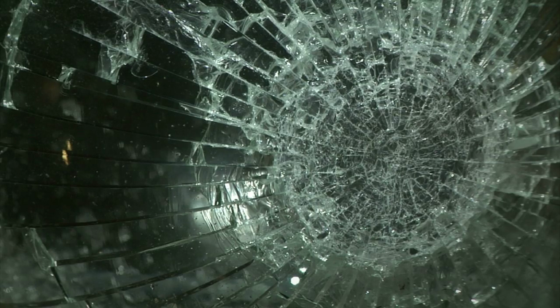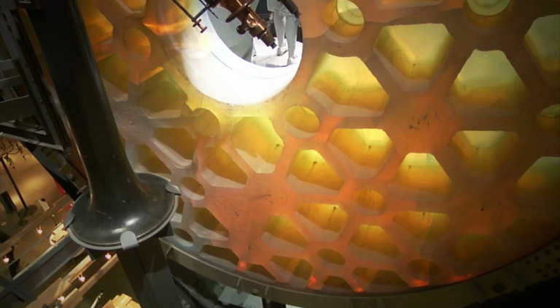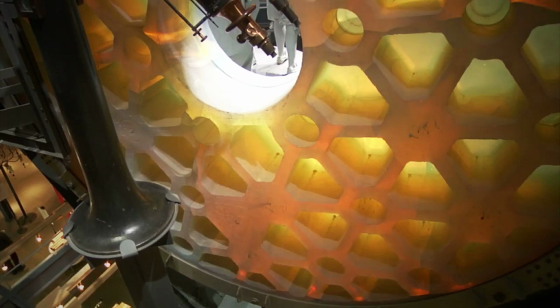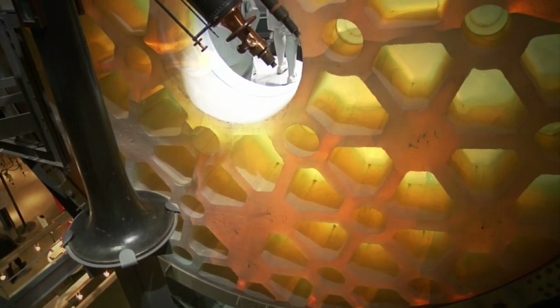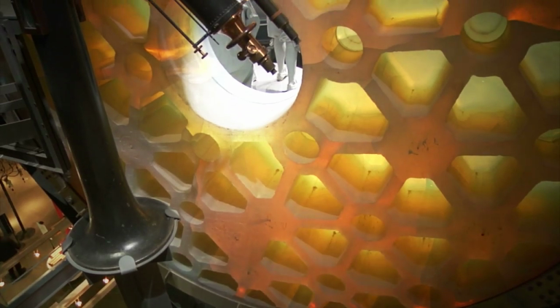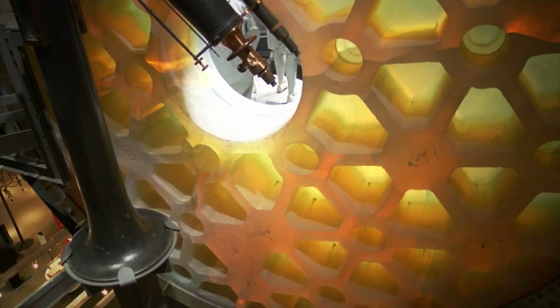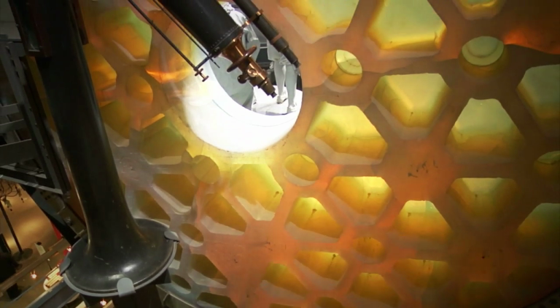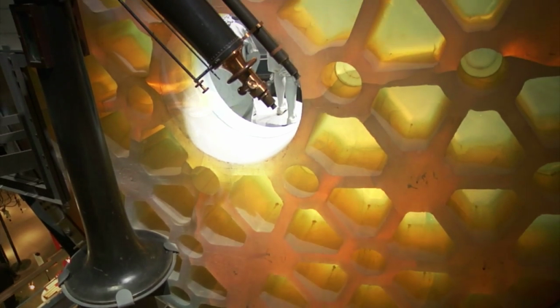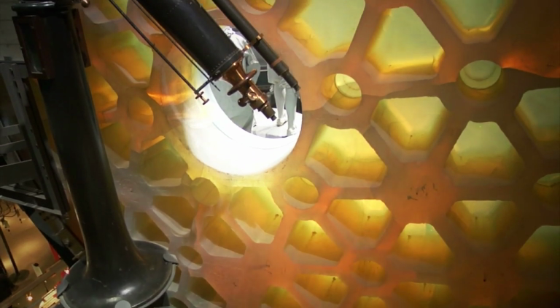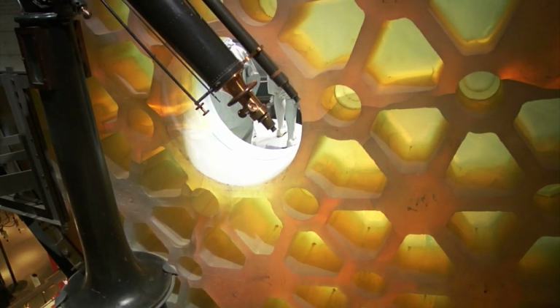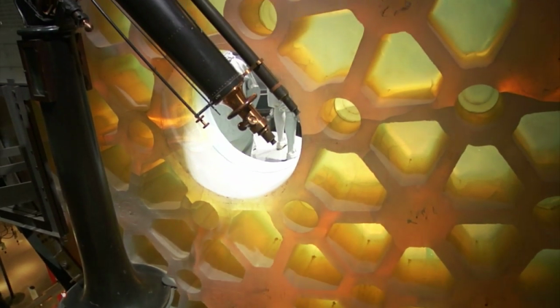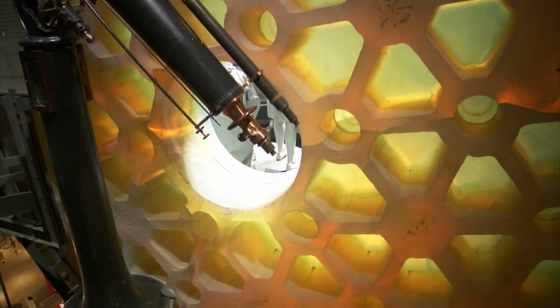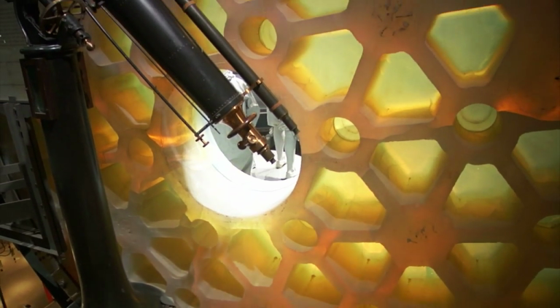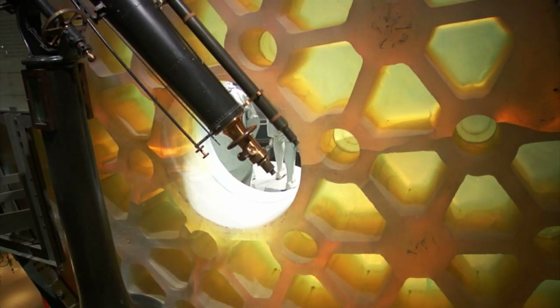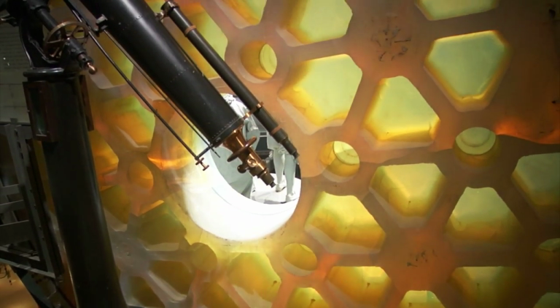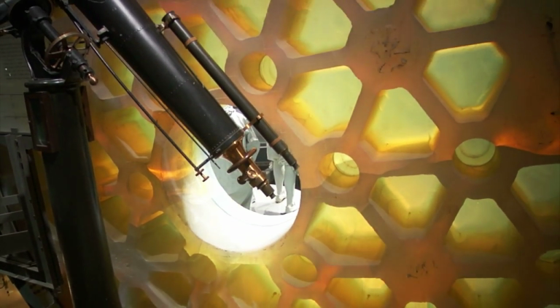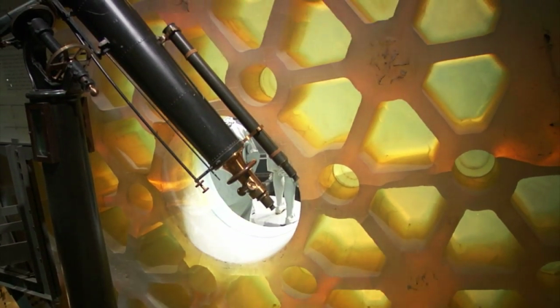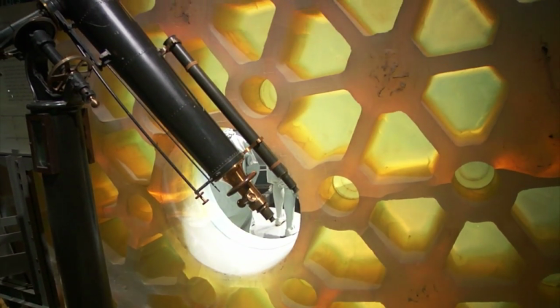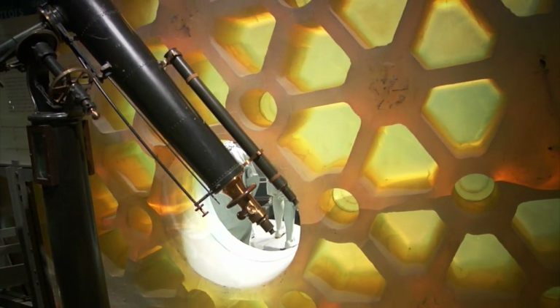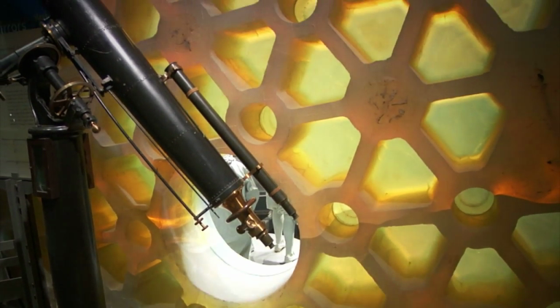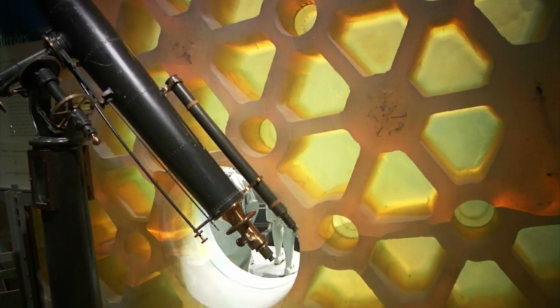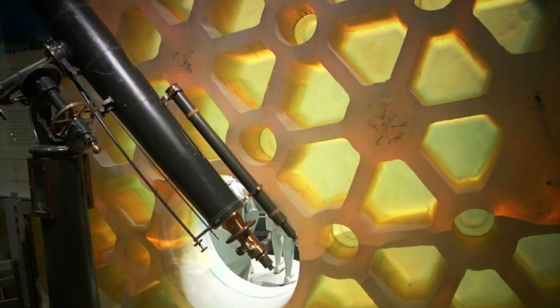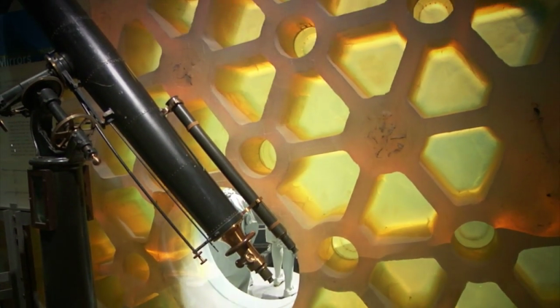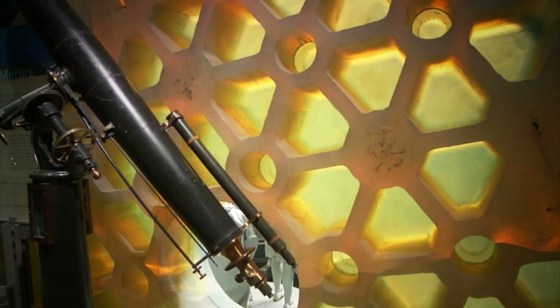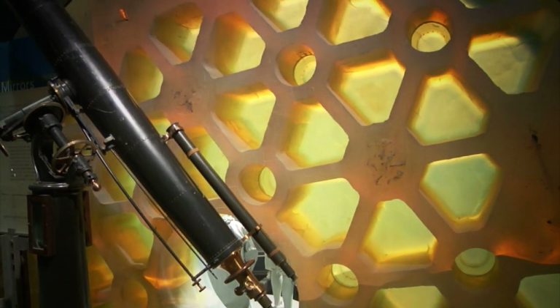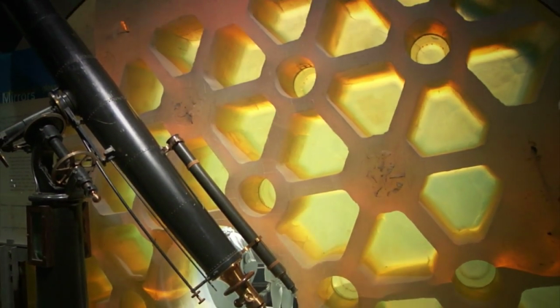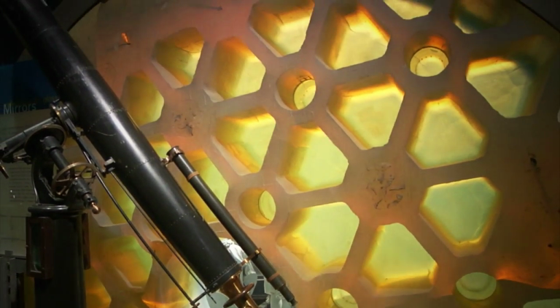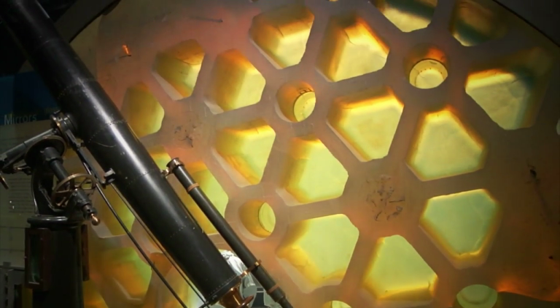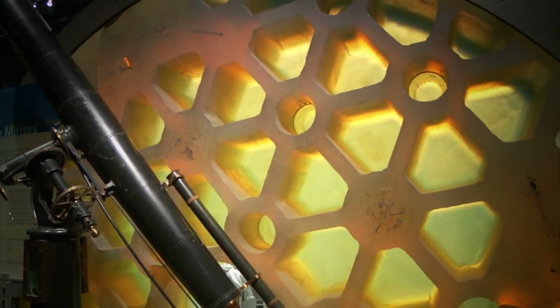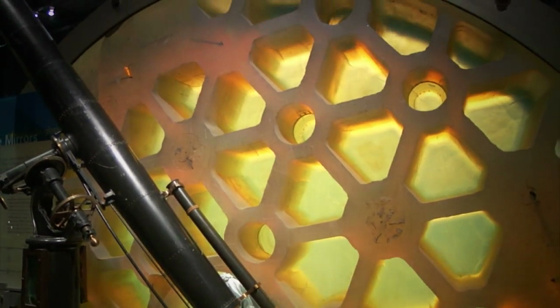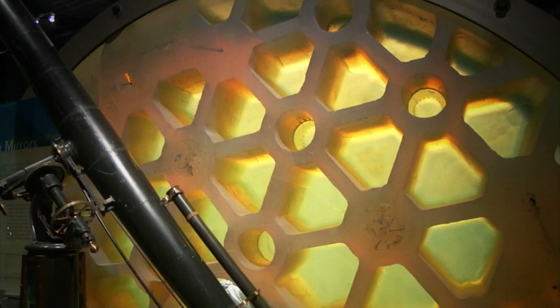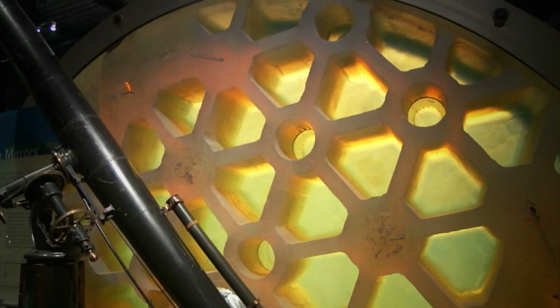And if there's a story that is emblematic of that quest, it's the story of the 200-inch disk.